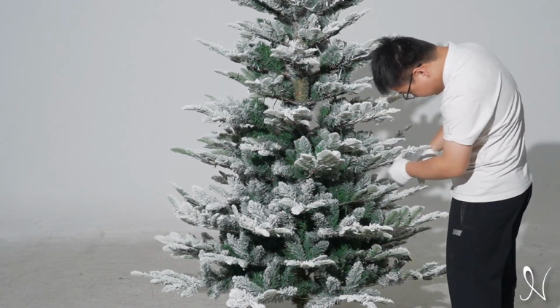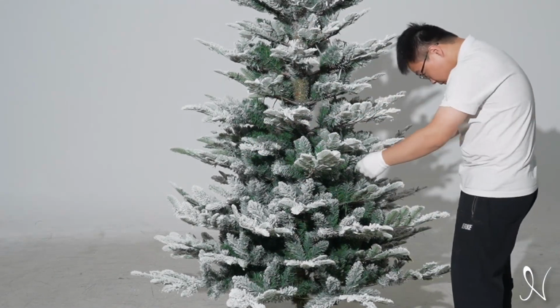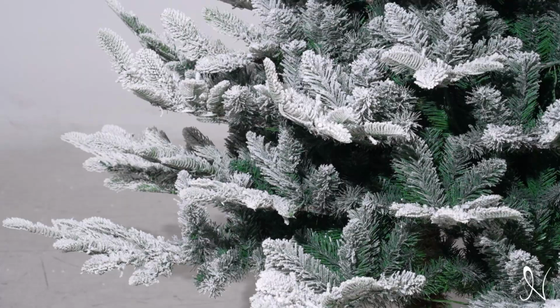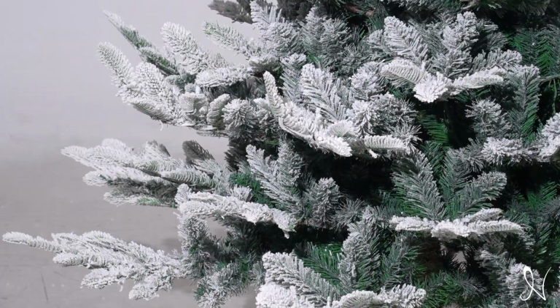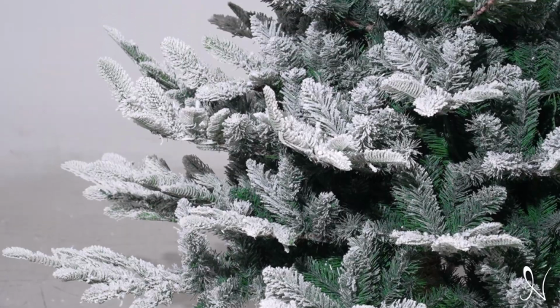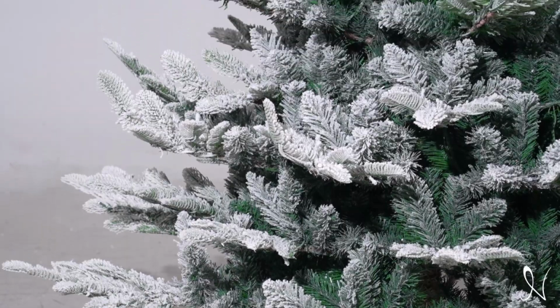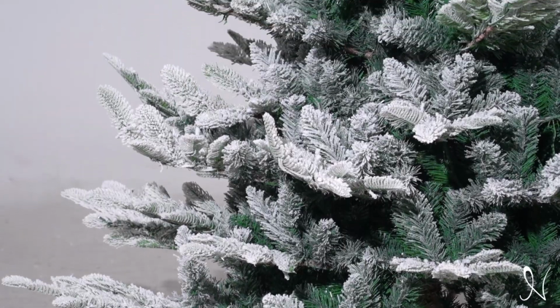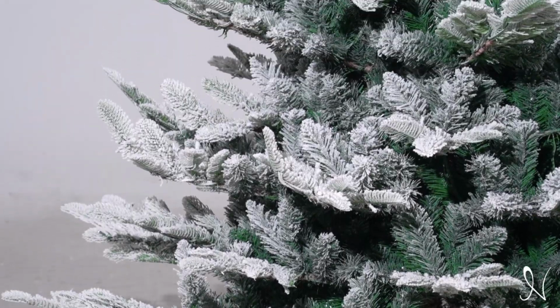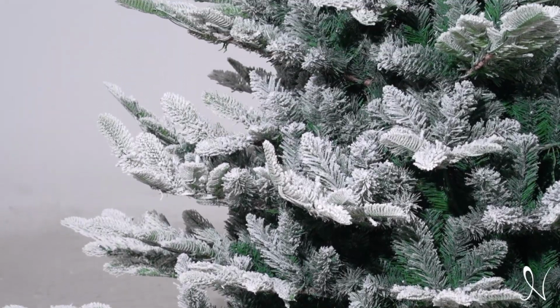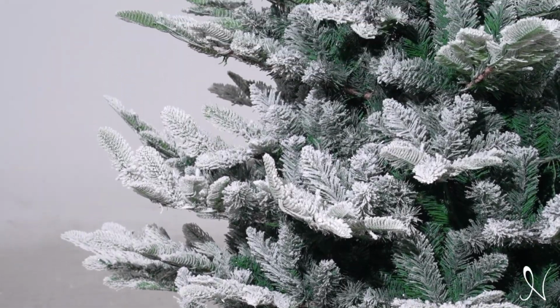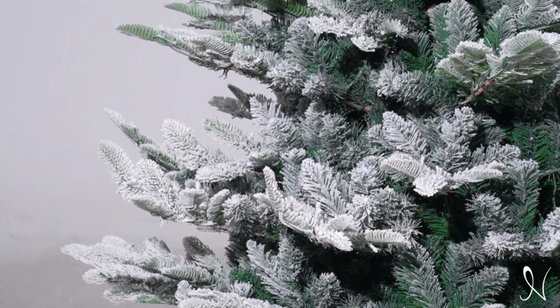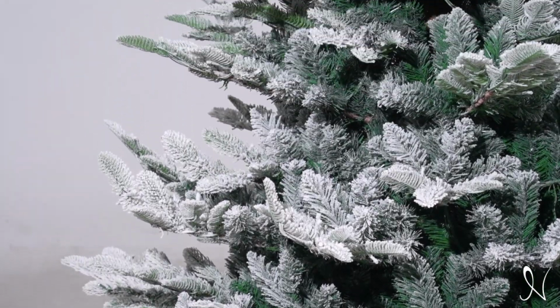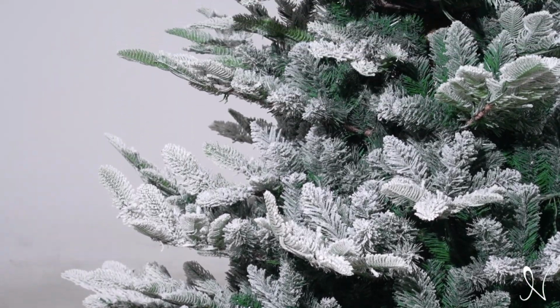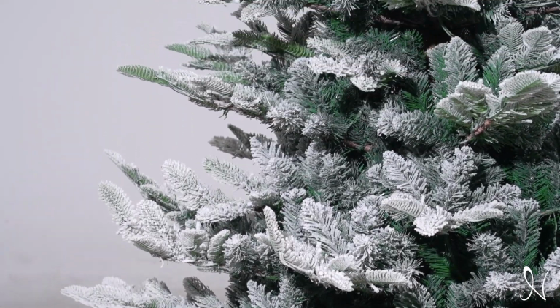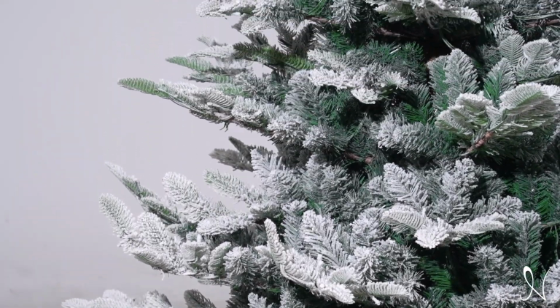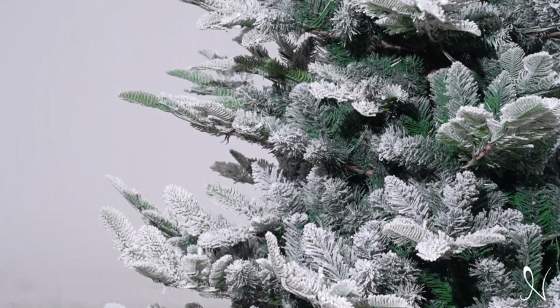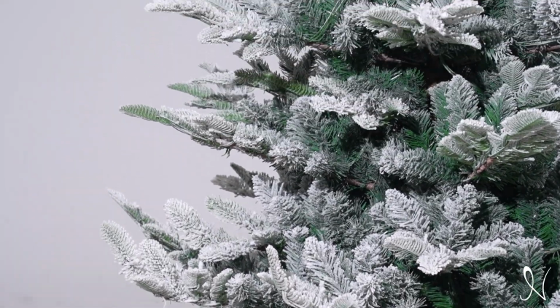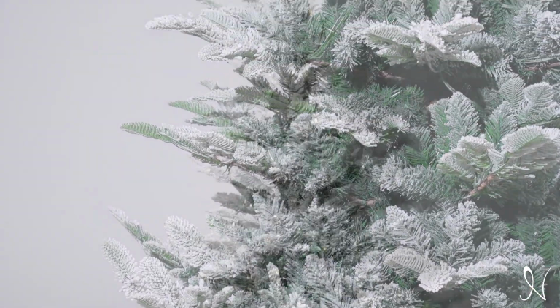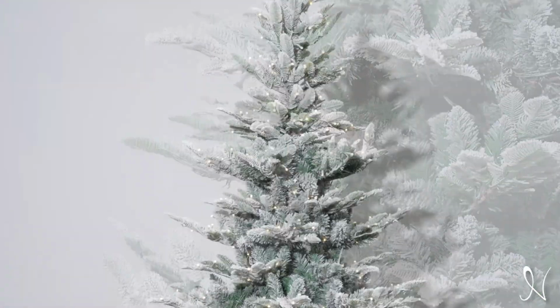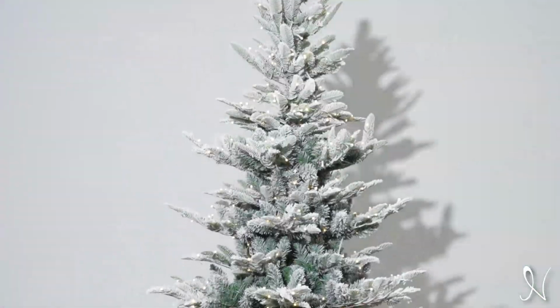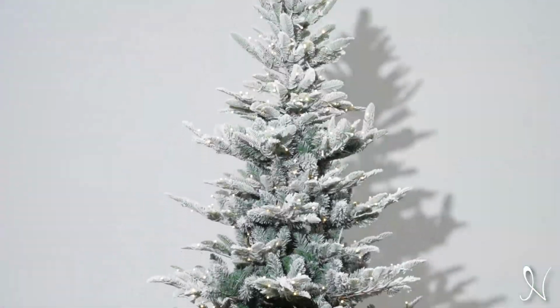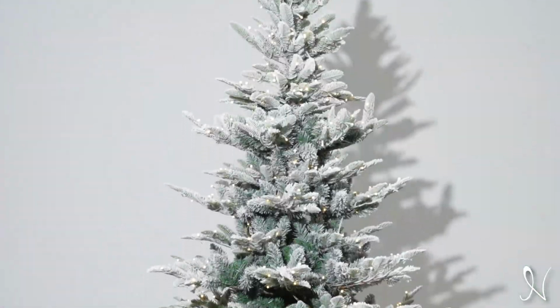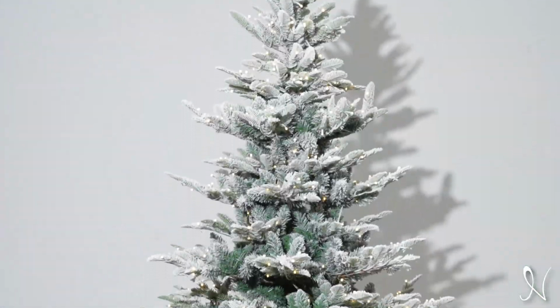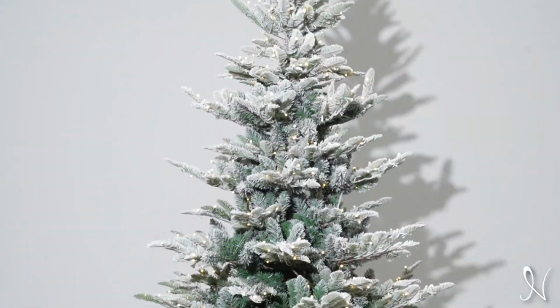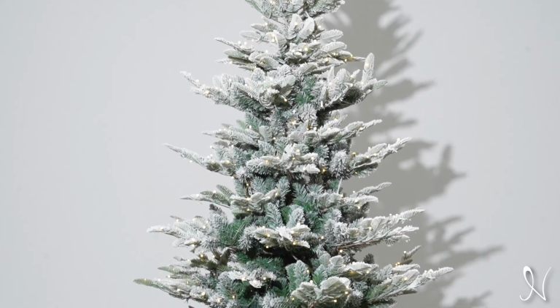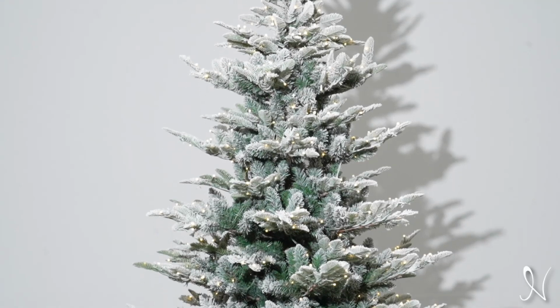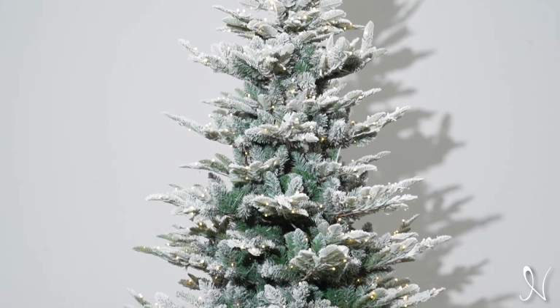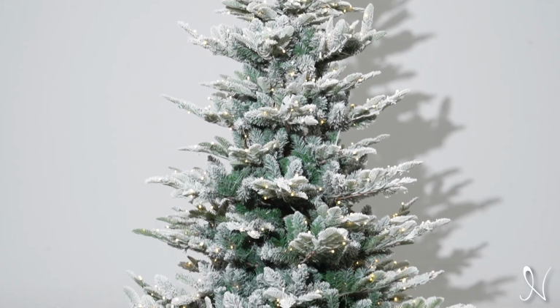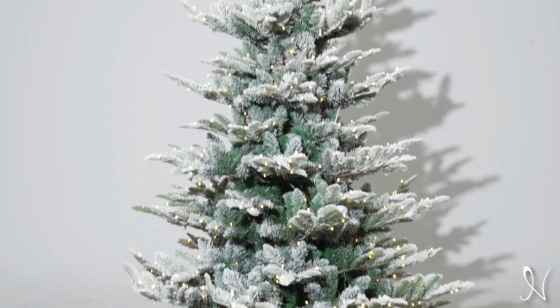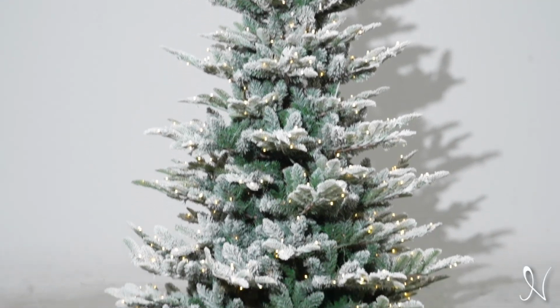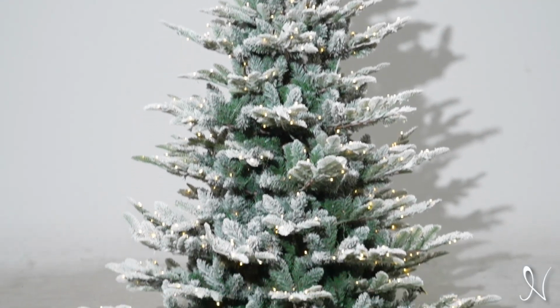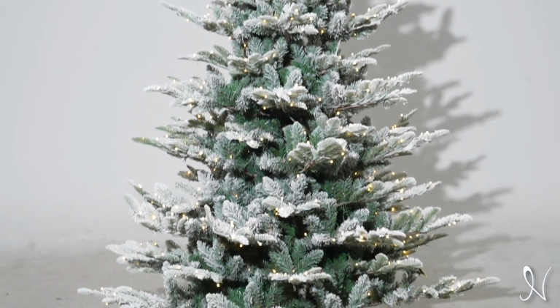And there you have it, your Marley Rustic Snowy Christmas Tree is complete and ready for use.